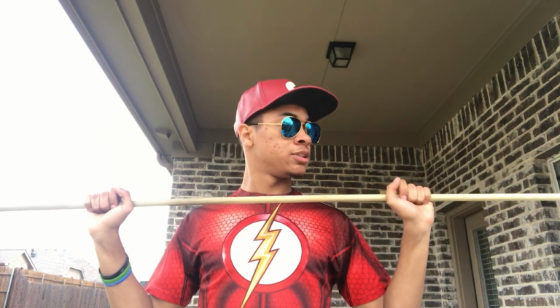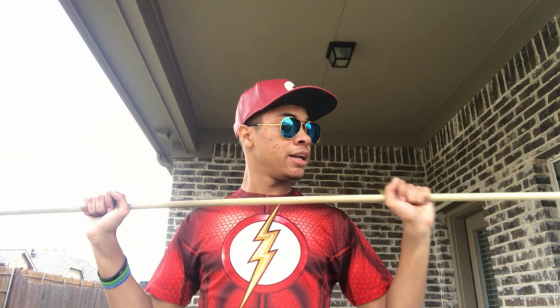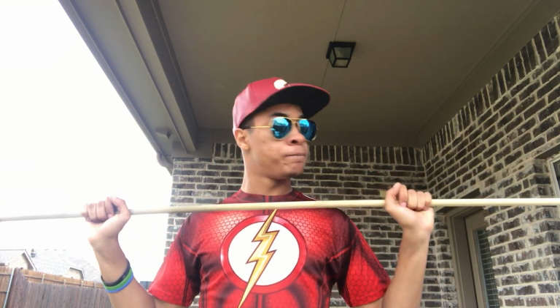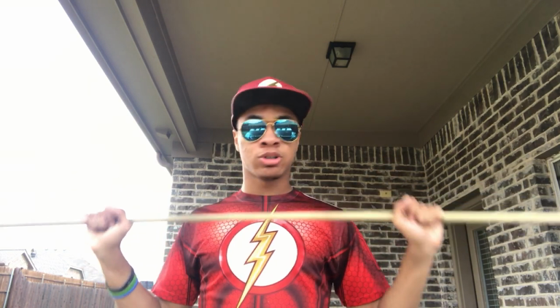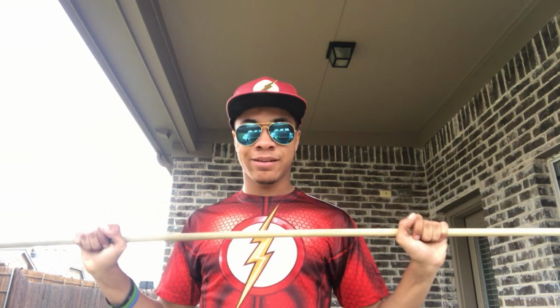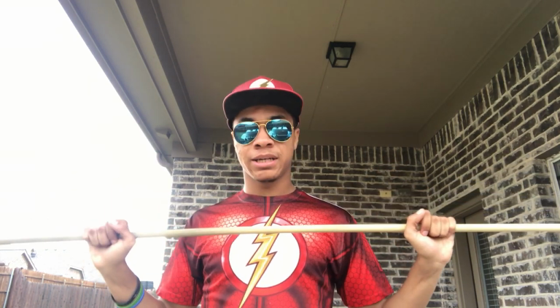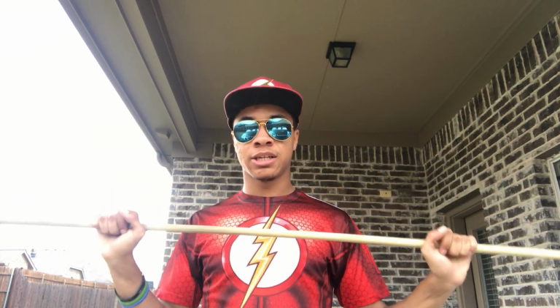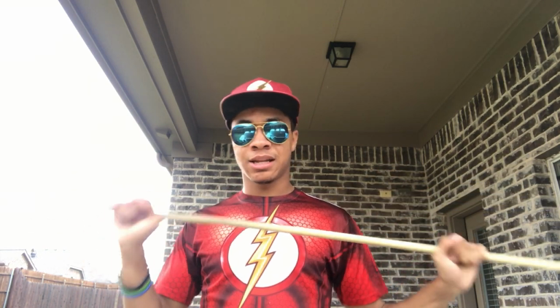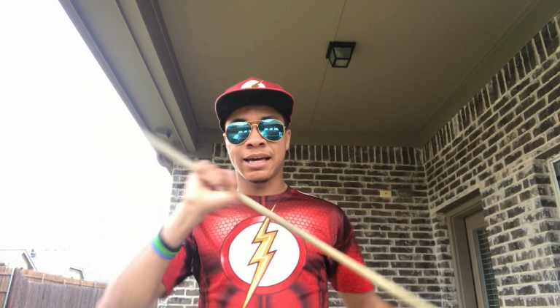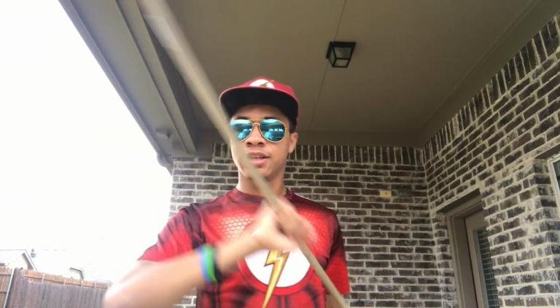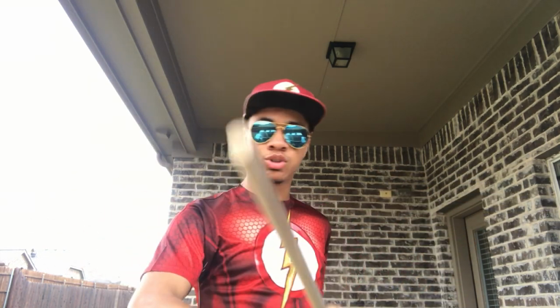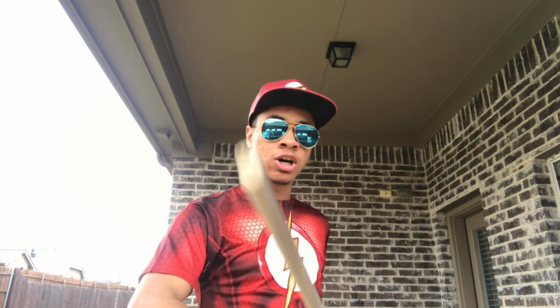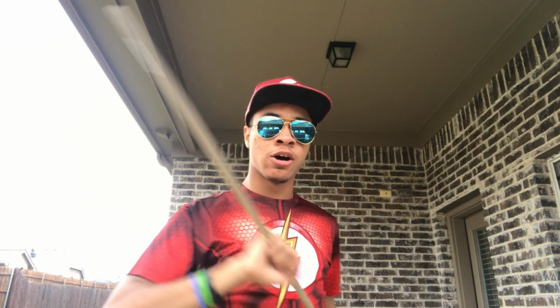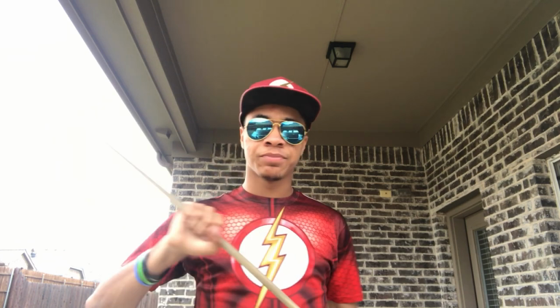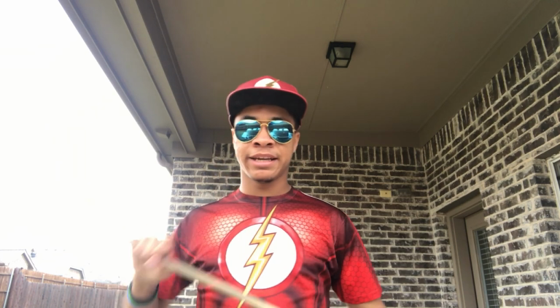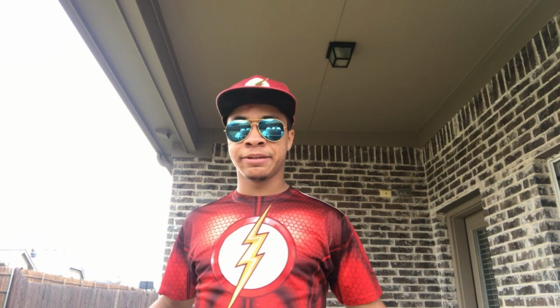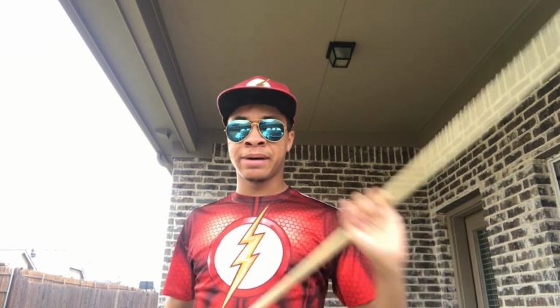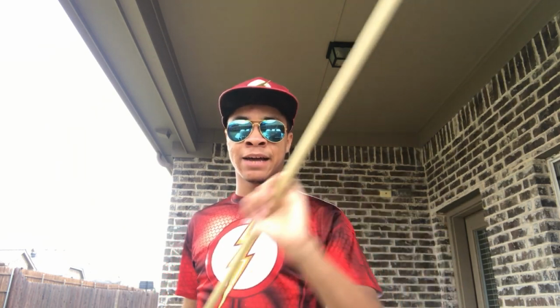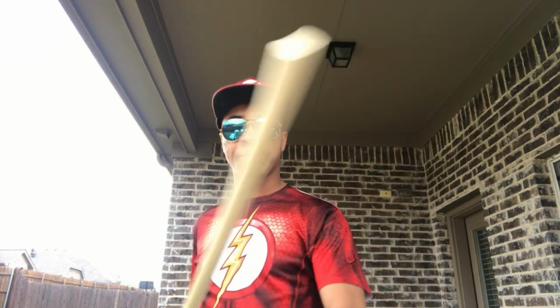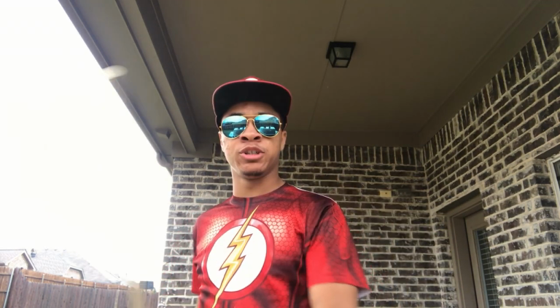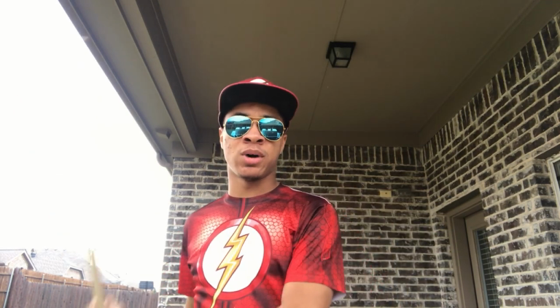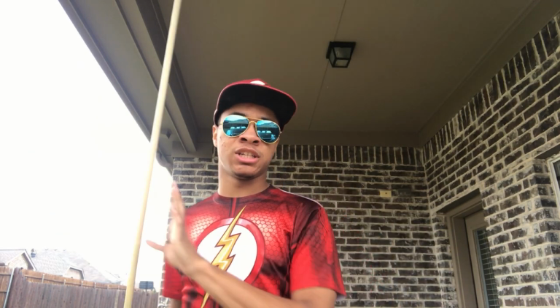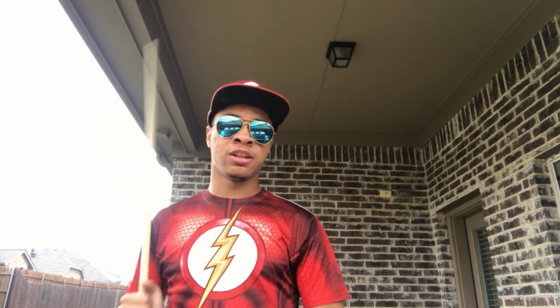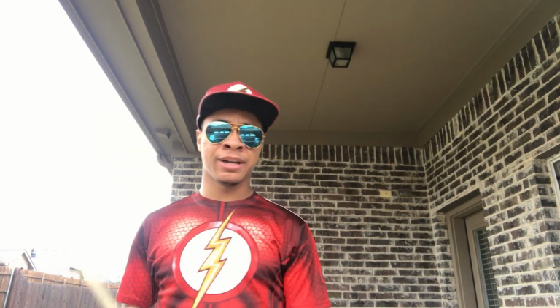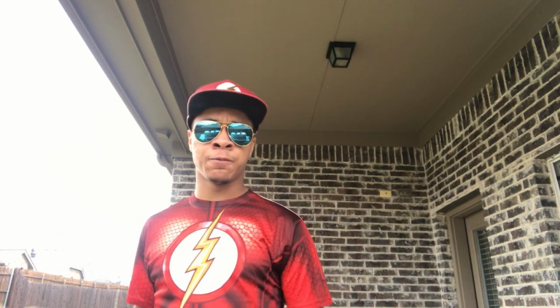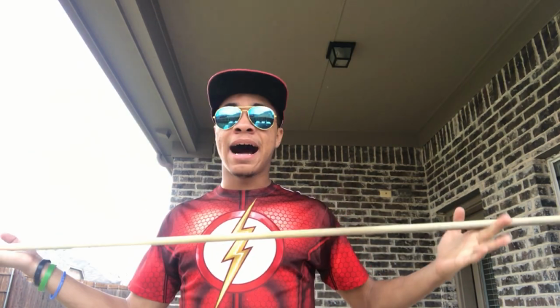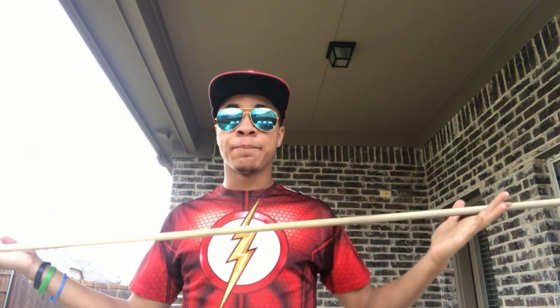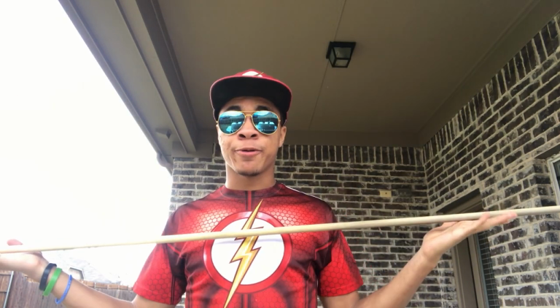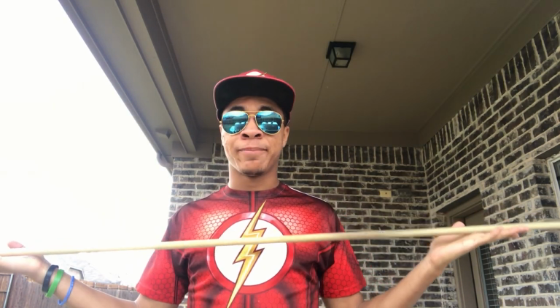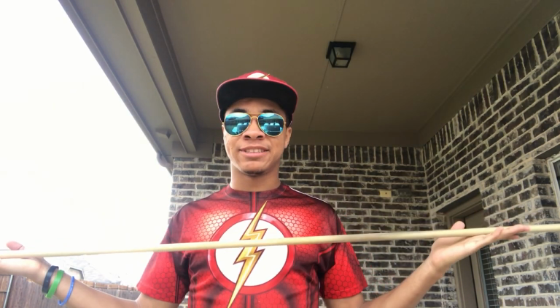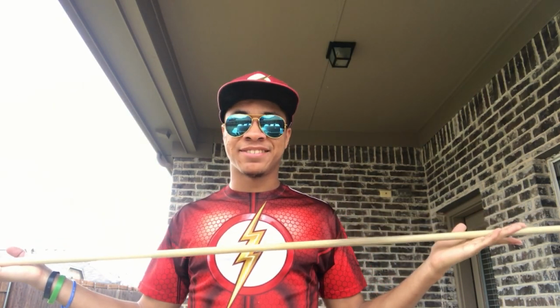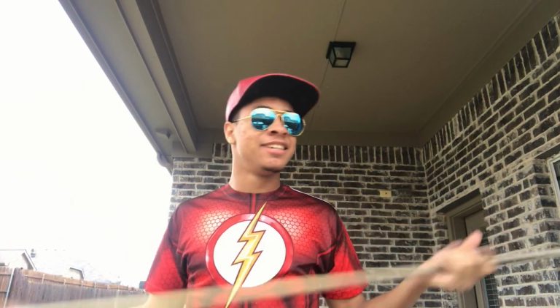I went to Lowe's and bought two because I'm gonna make another double set of bo staffs, because like you saw in my live stream if you just watched it a little bit ago — I broke my bo staffs.